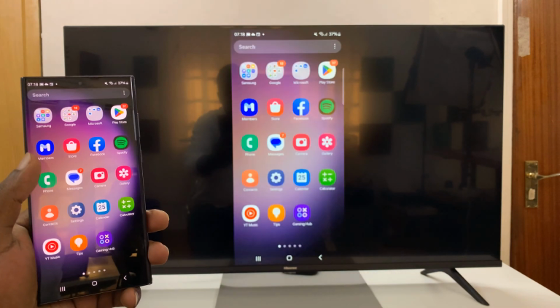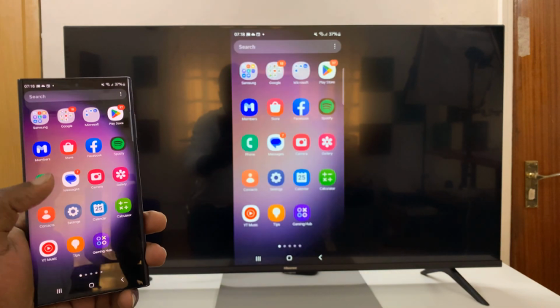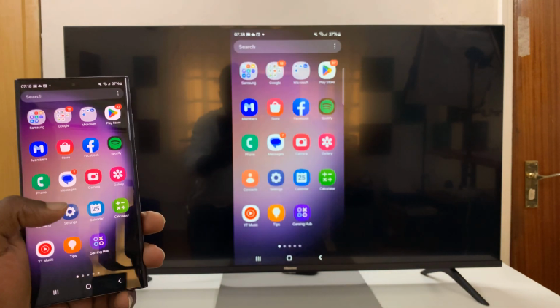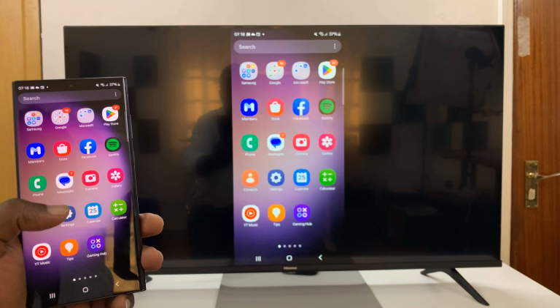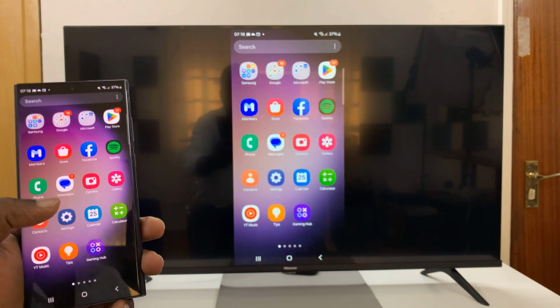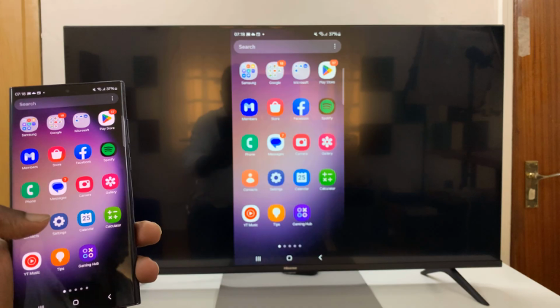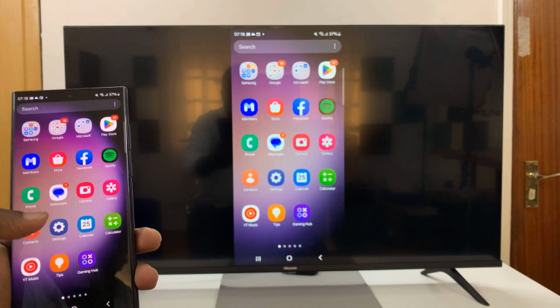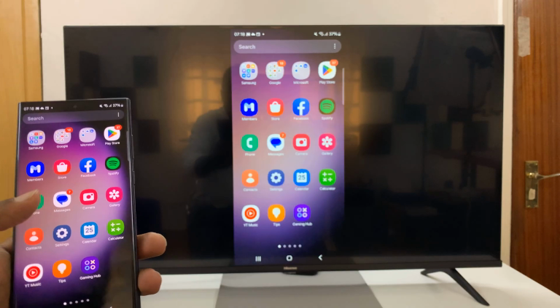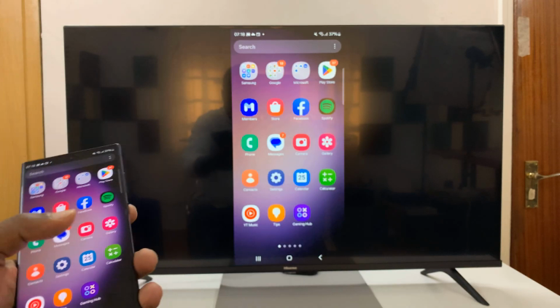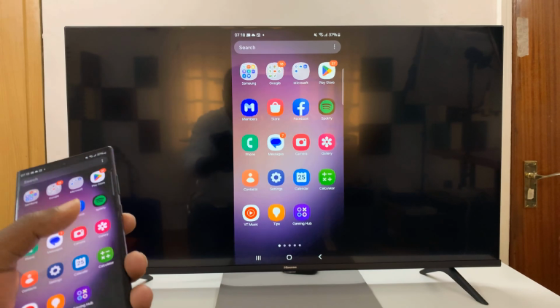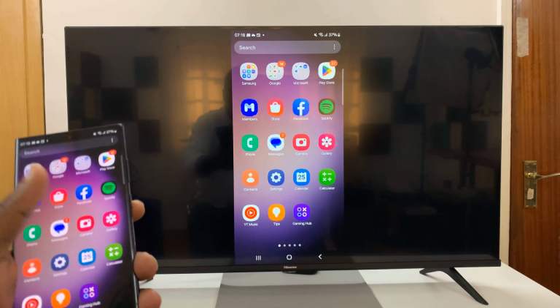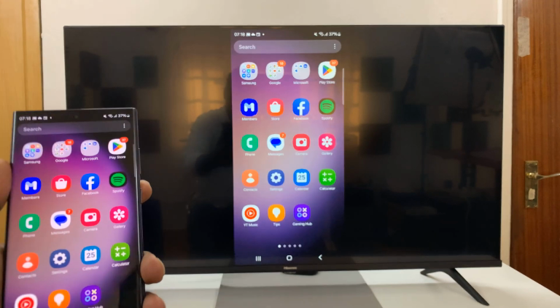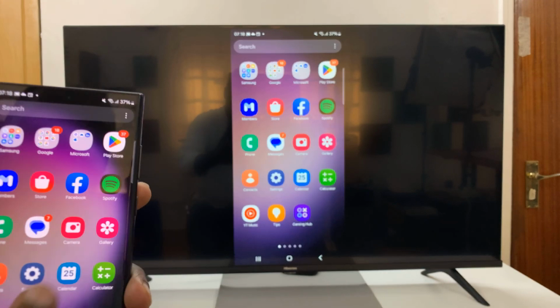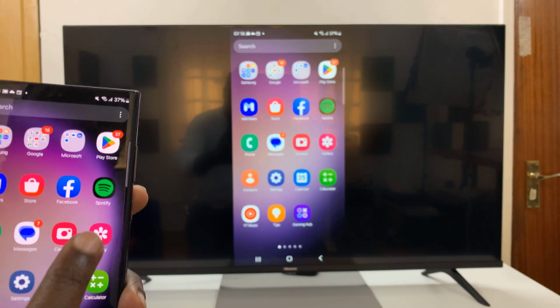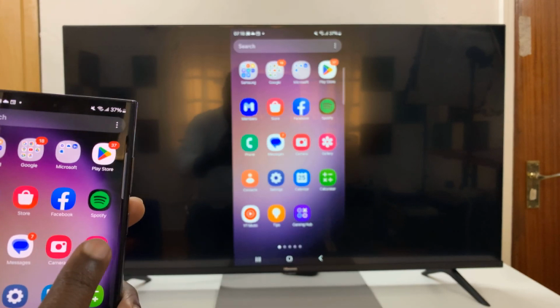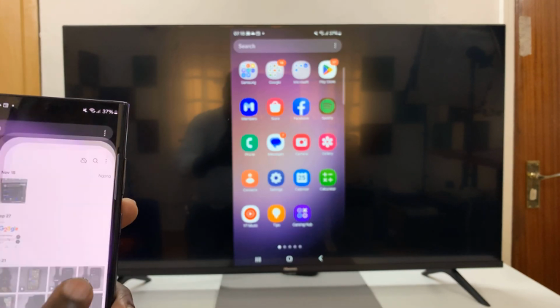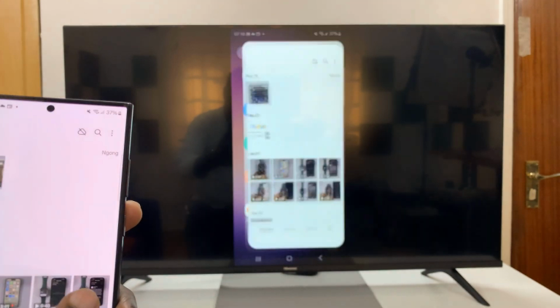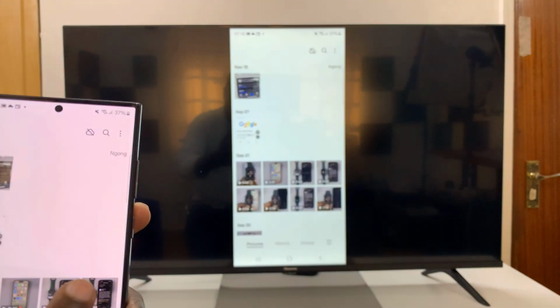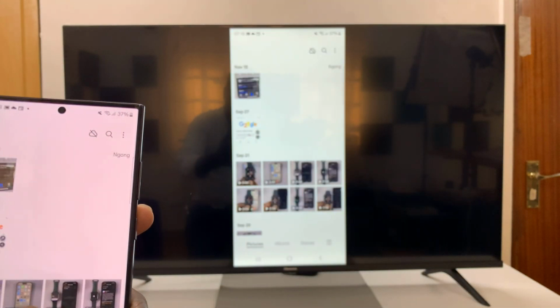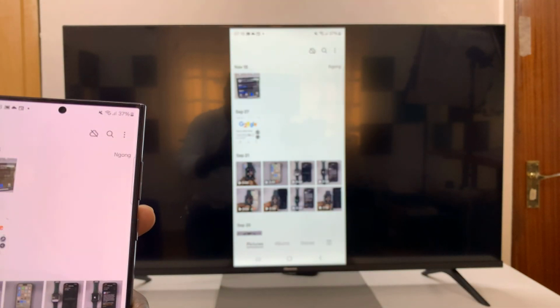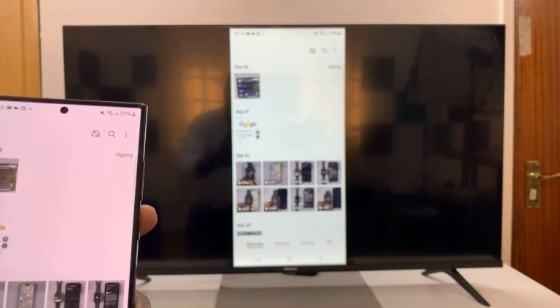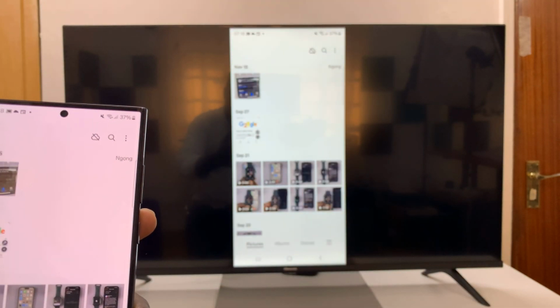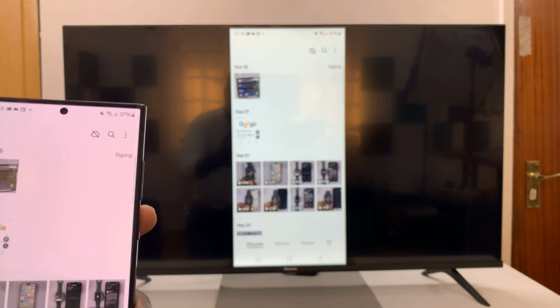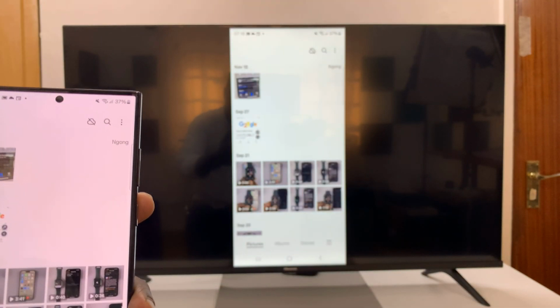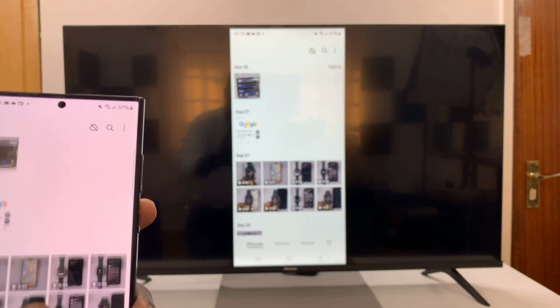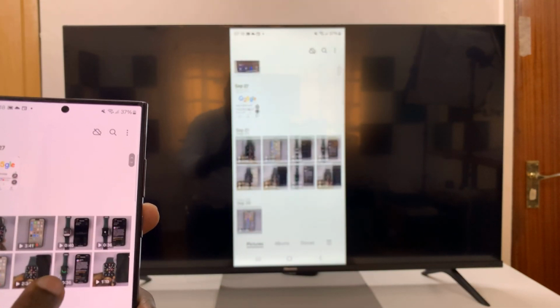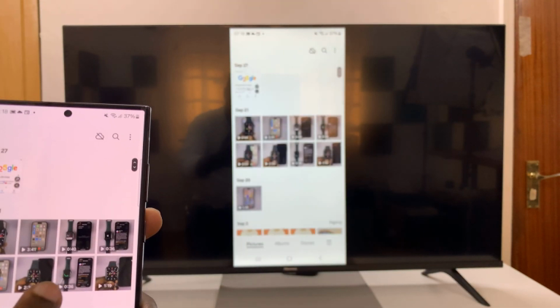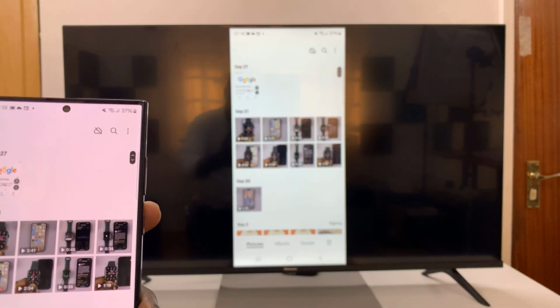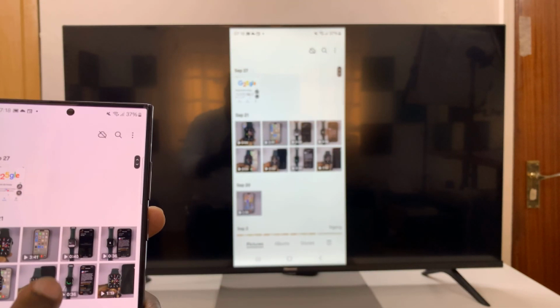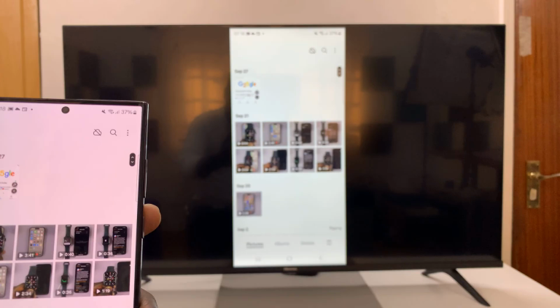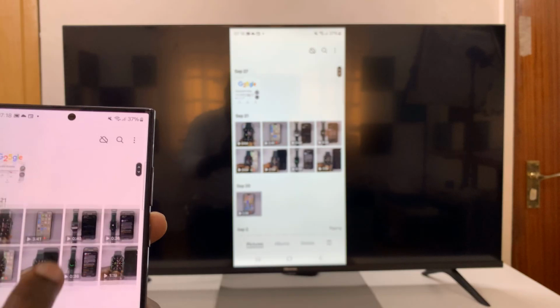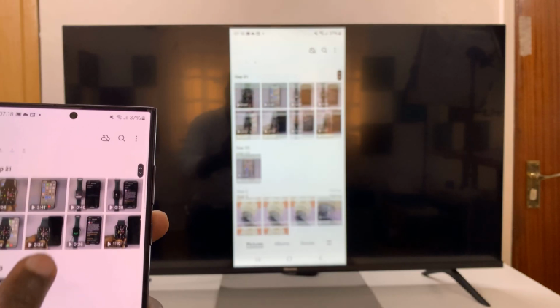So I can go to the gallery, look at photos, watch videos, do whatever I need to do.